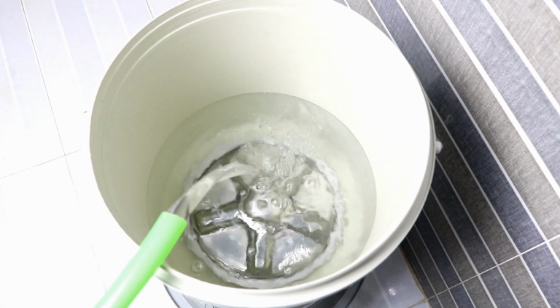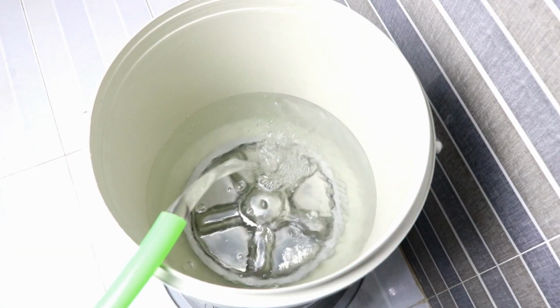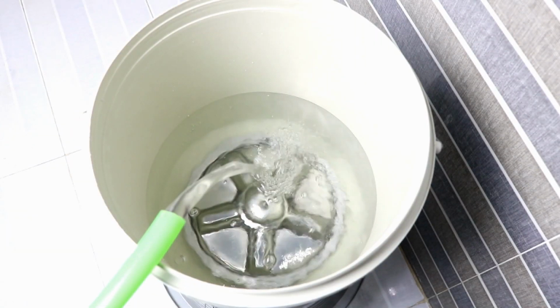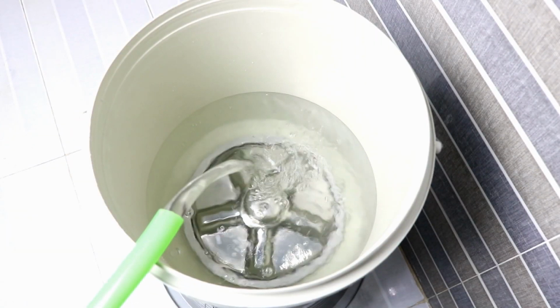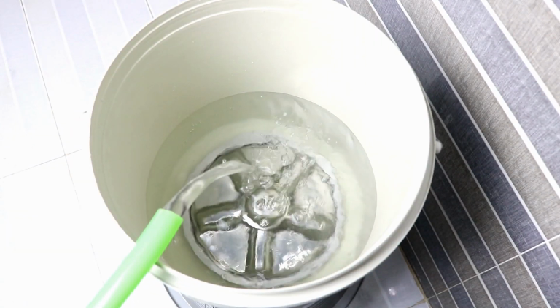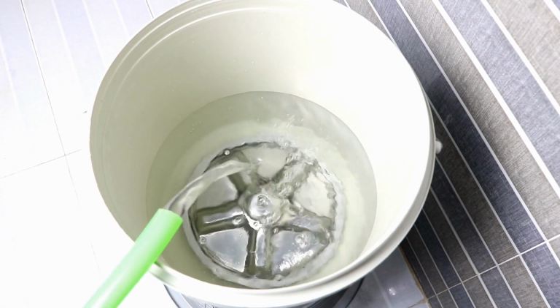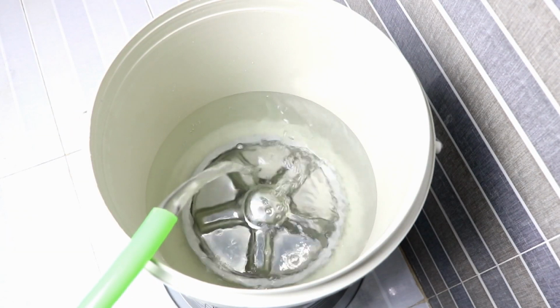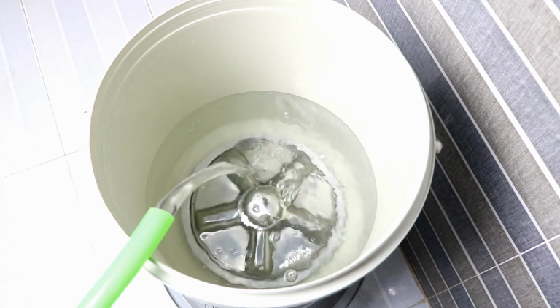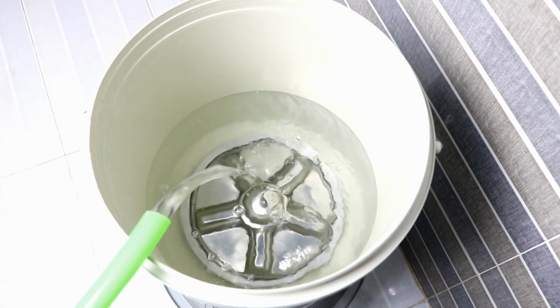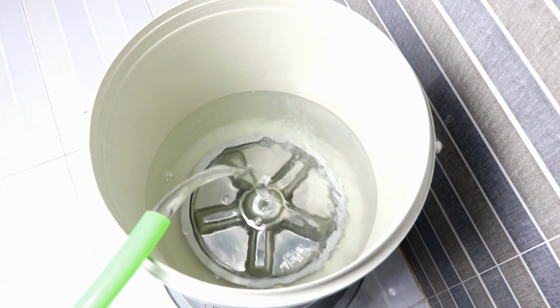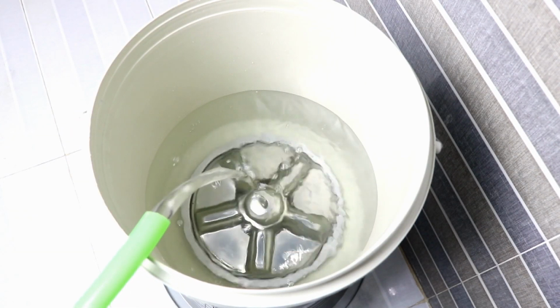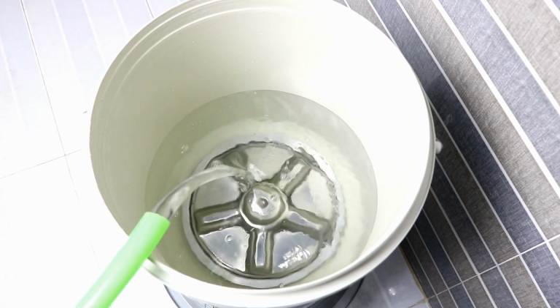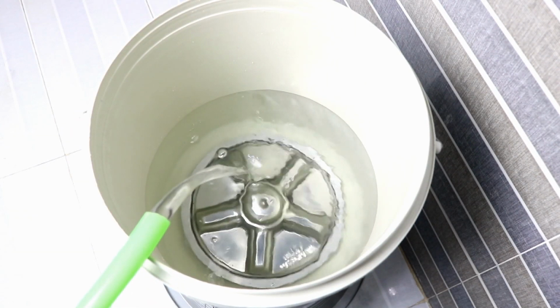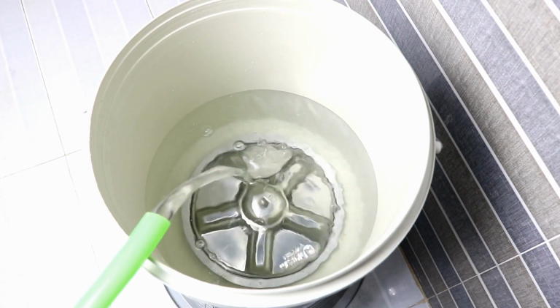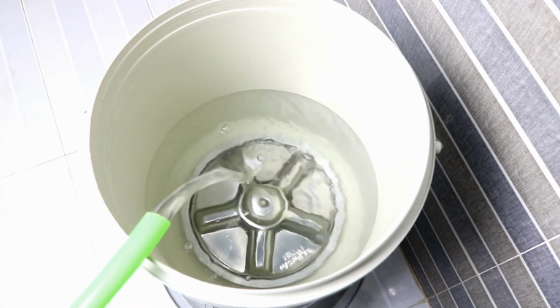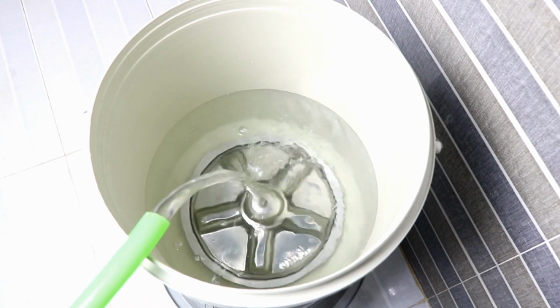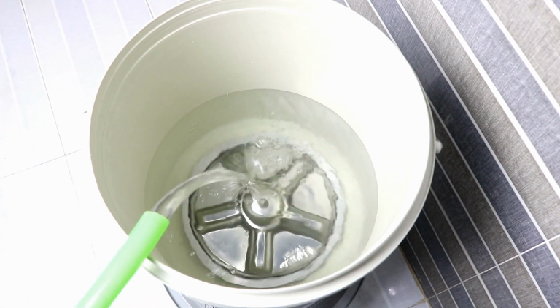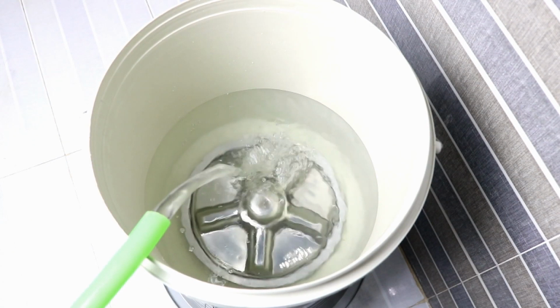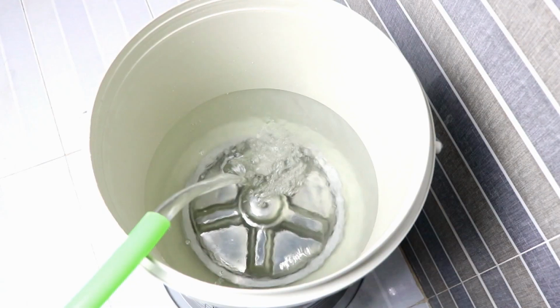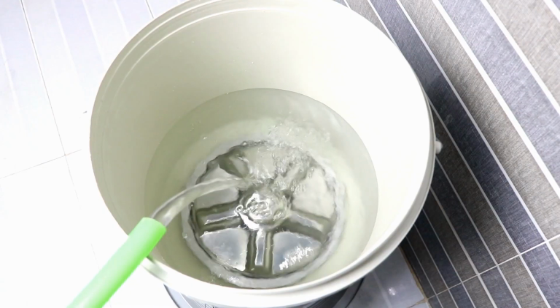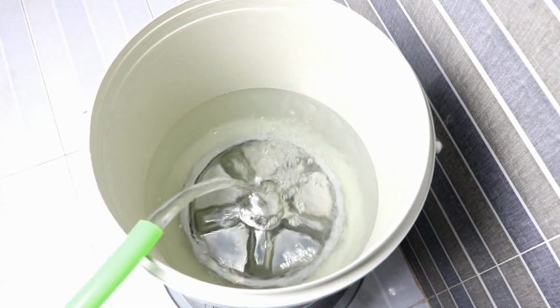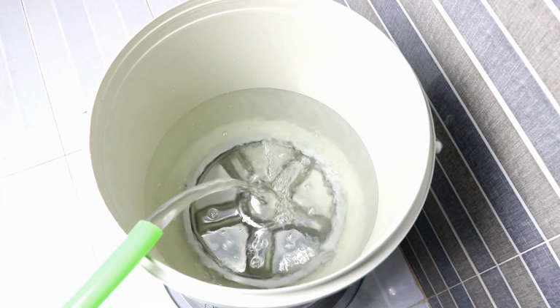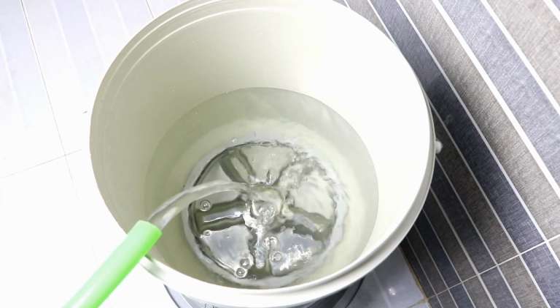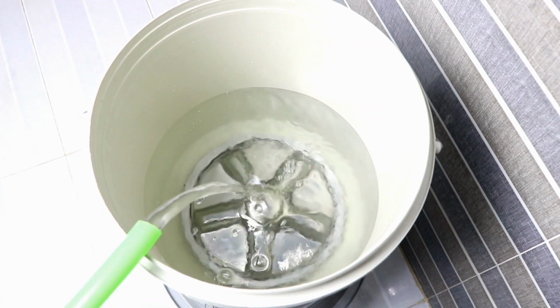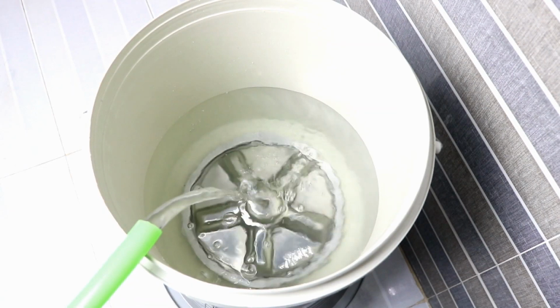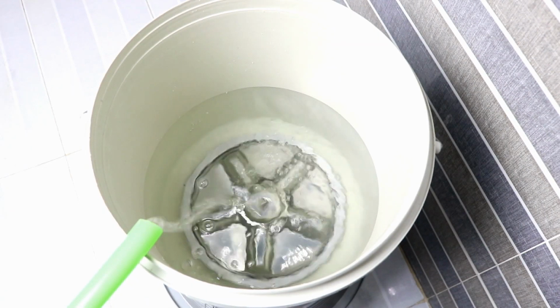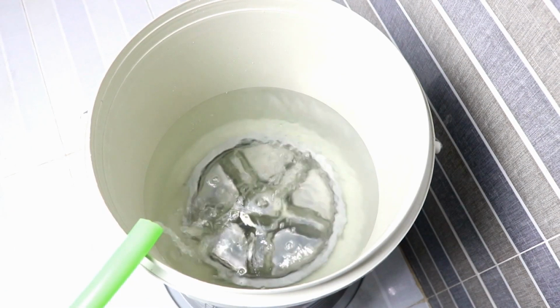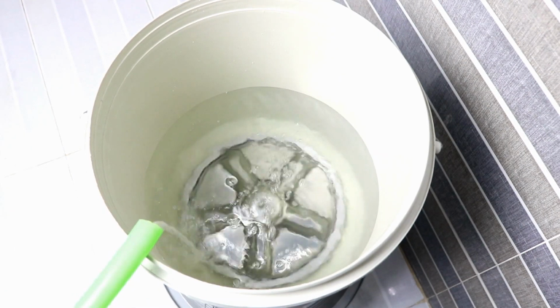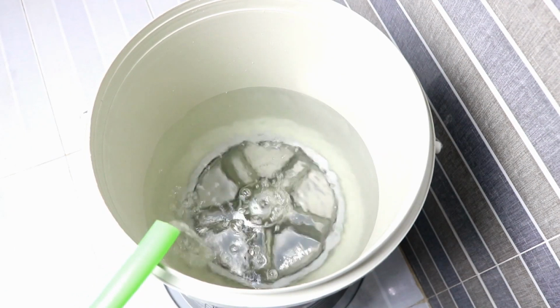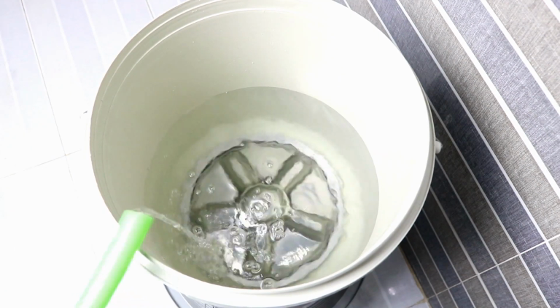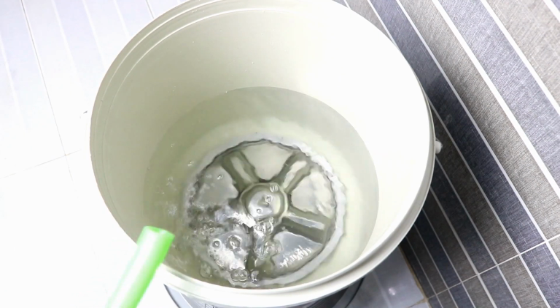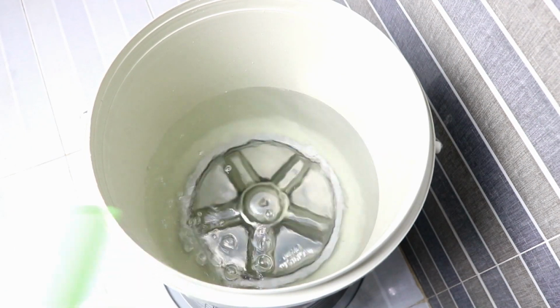Hello friends, welcome to Easy Homemade Projects. In today's video I will show you how to make a full automatic washing machine at home.